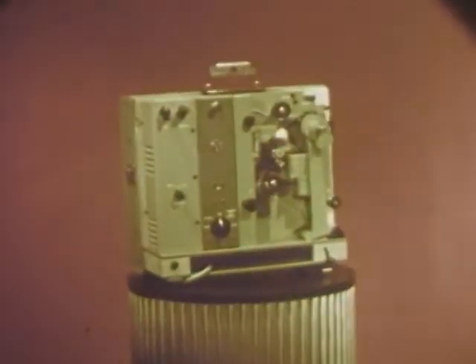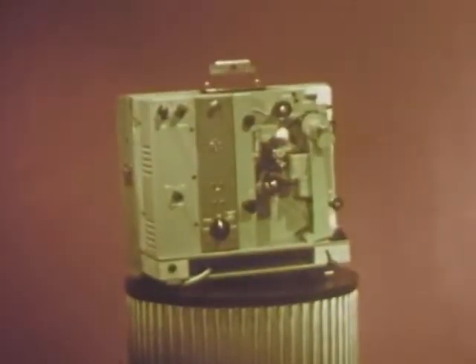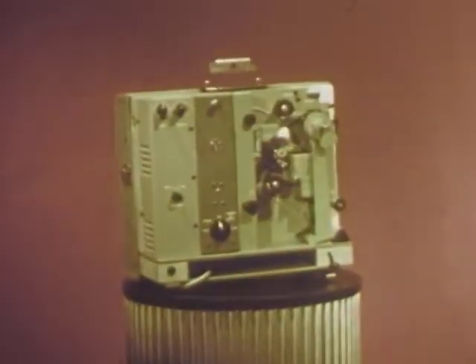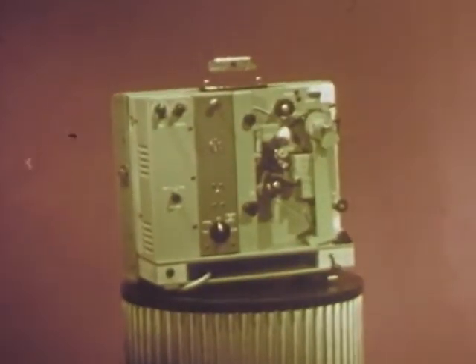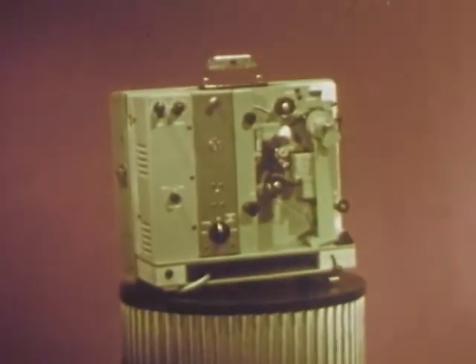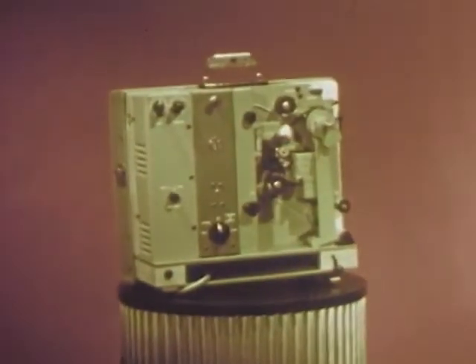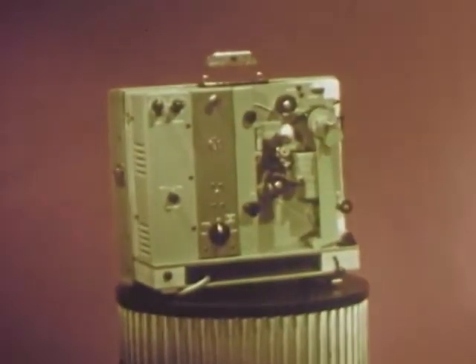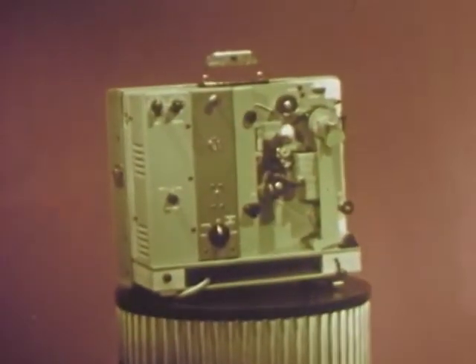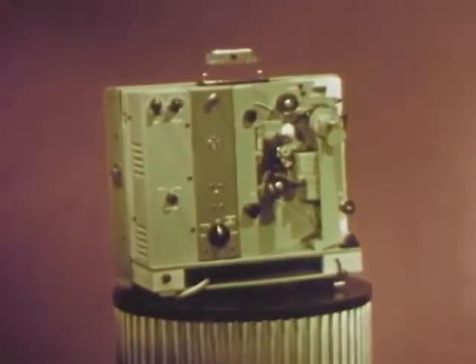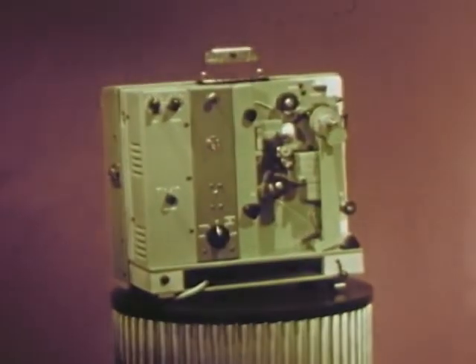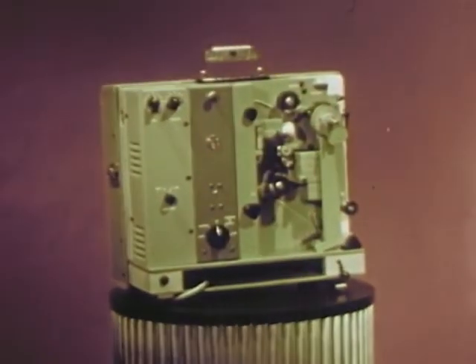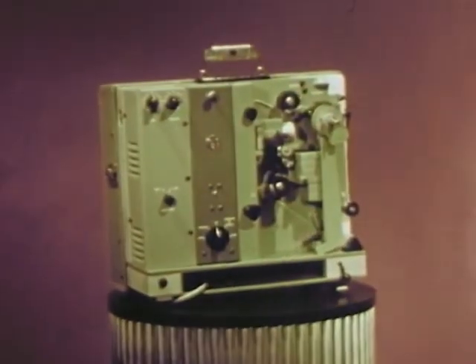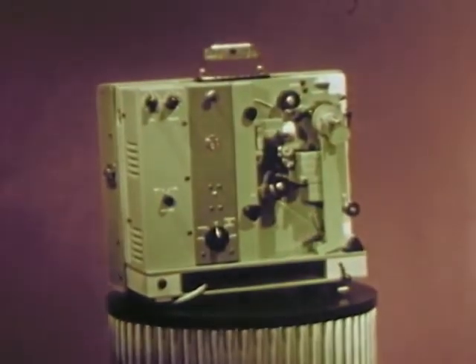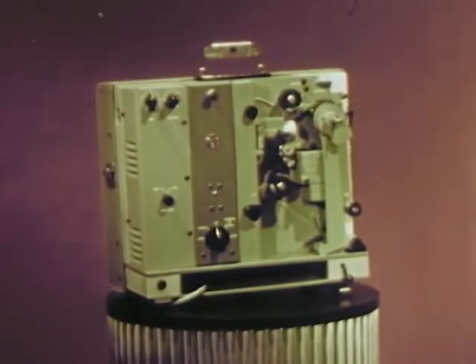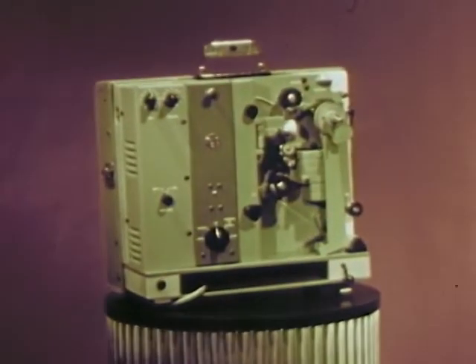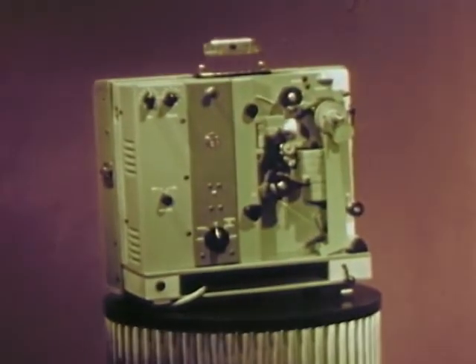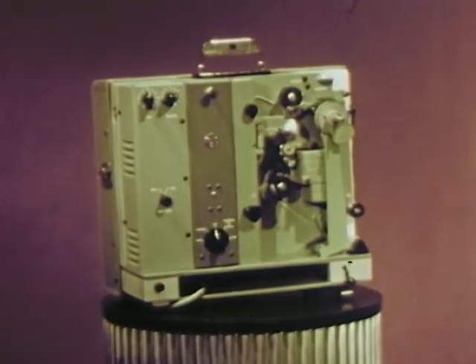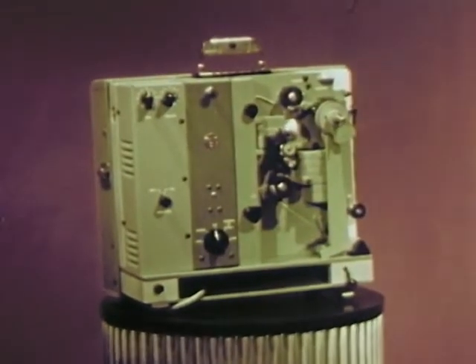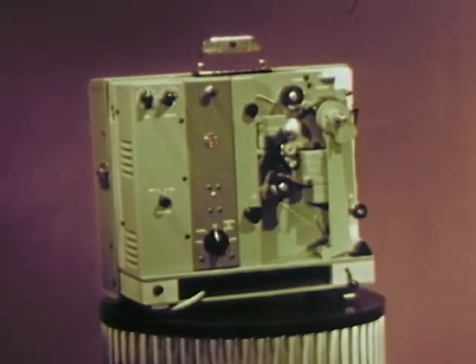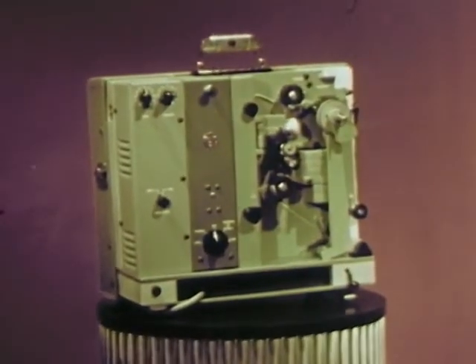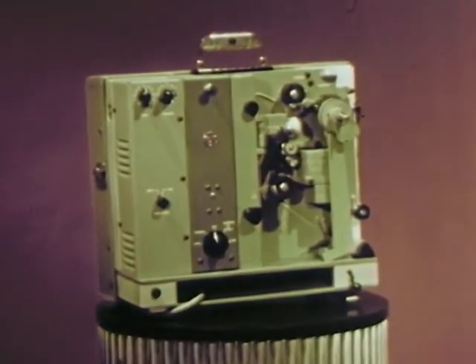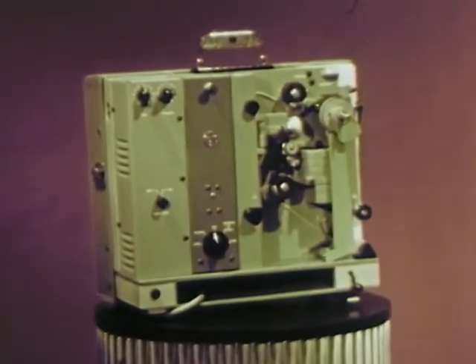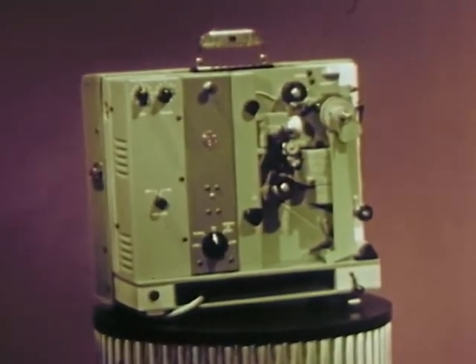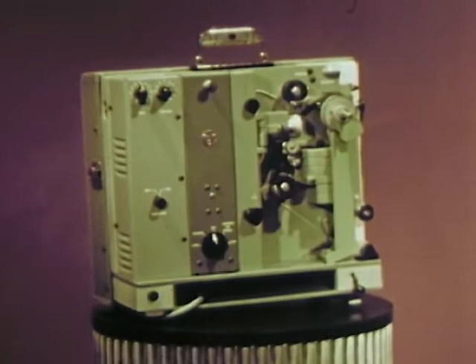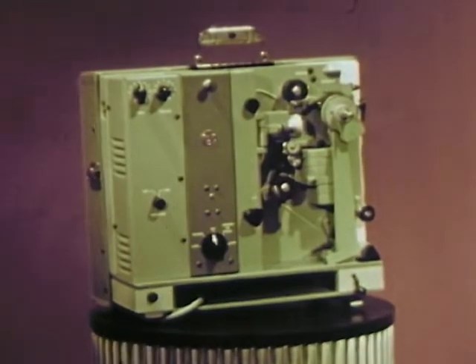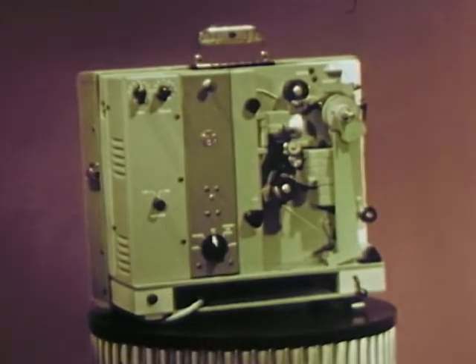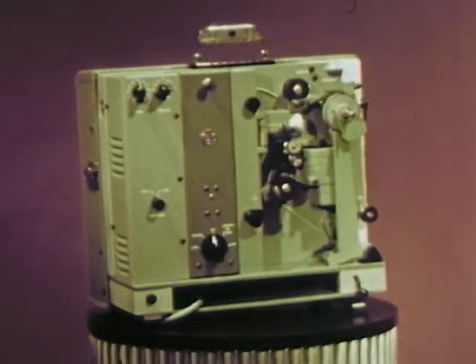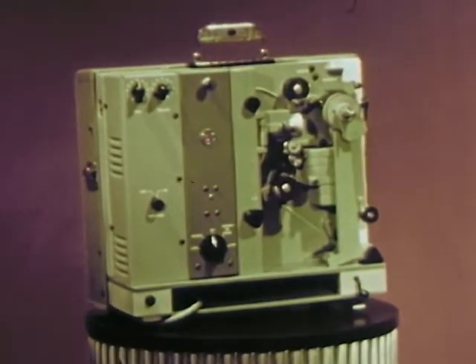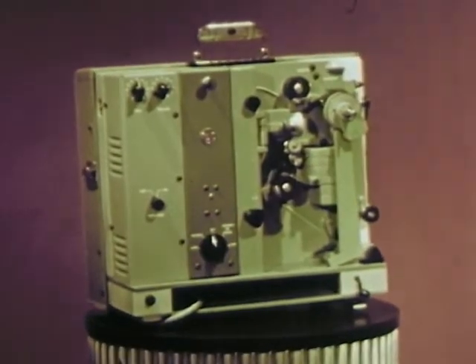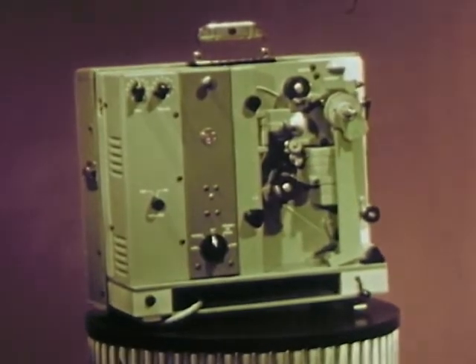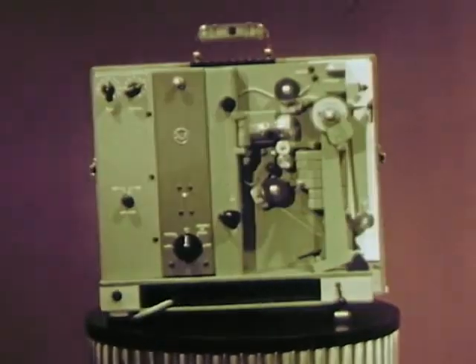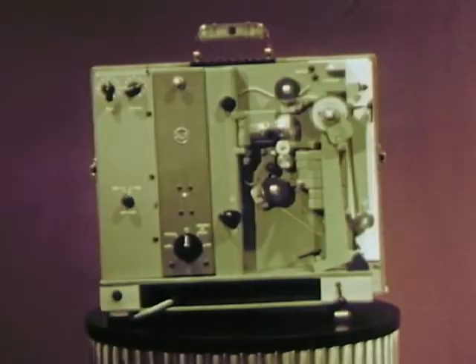The projector is a tool. An efficient, rugged, easy to use tool.